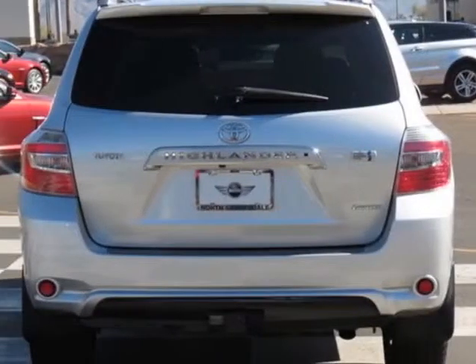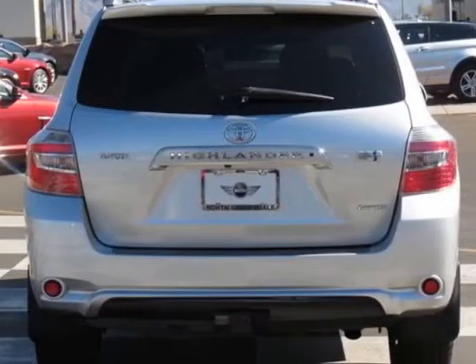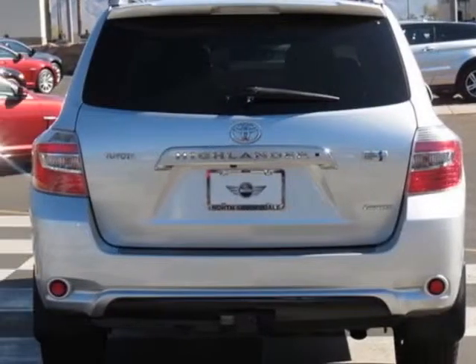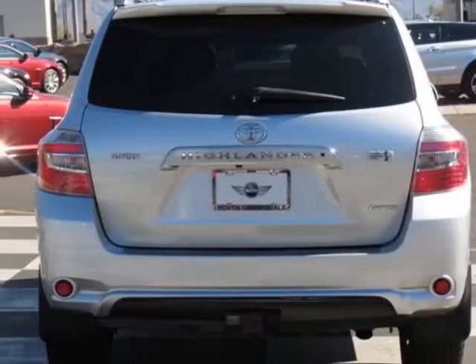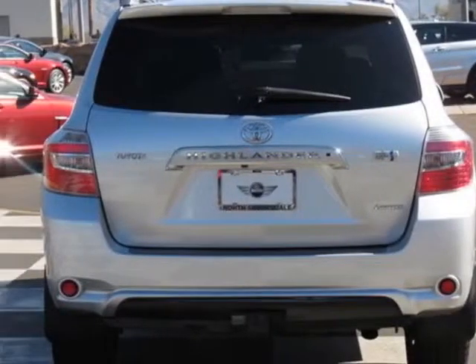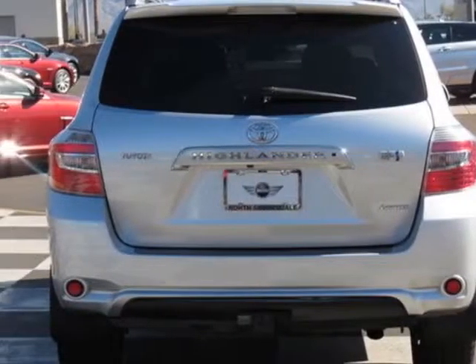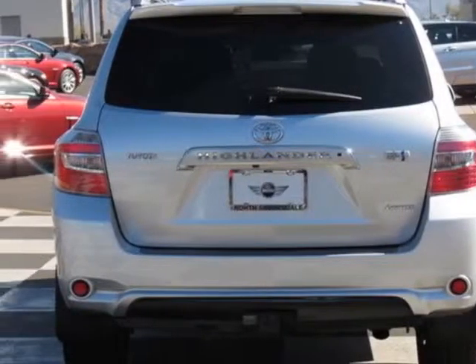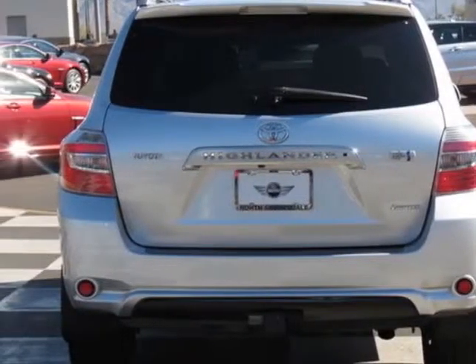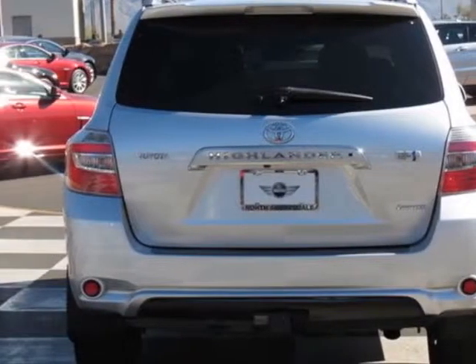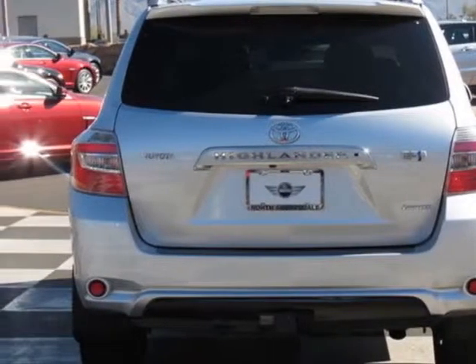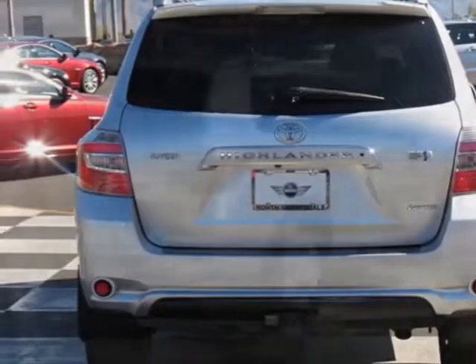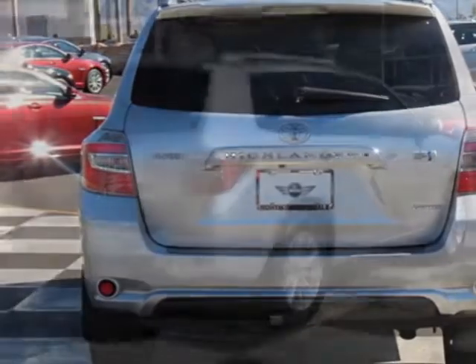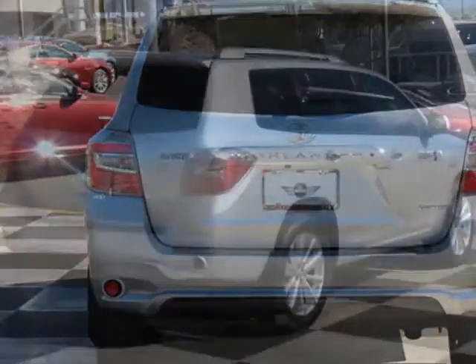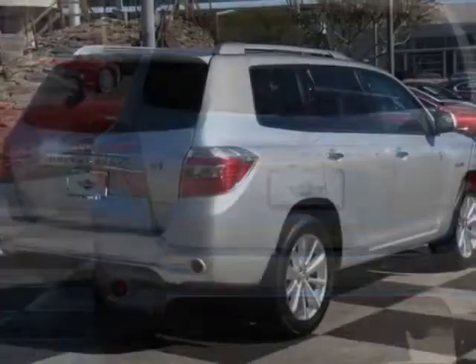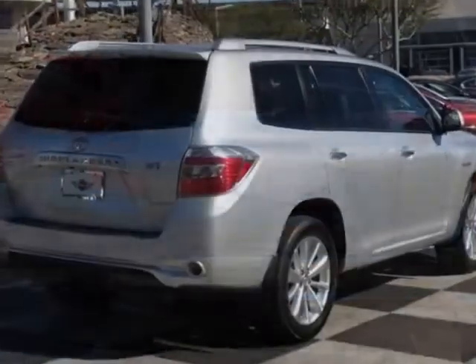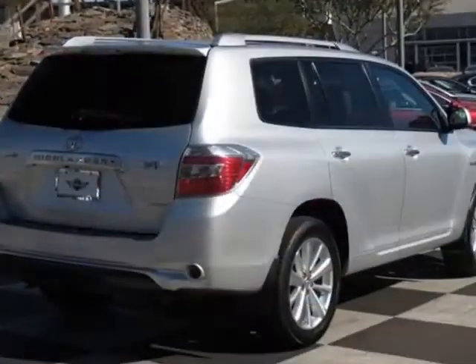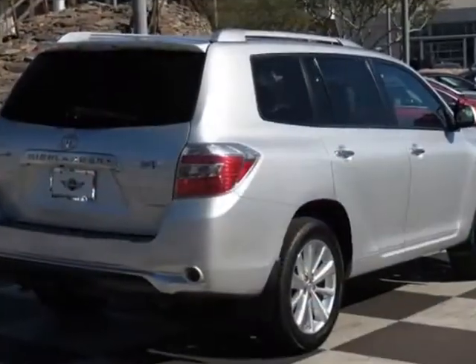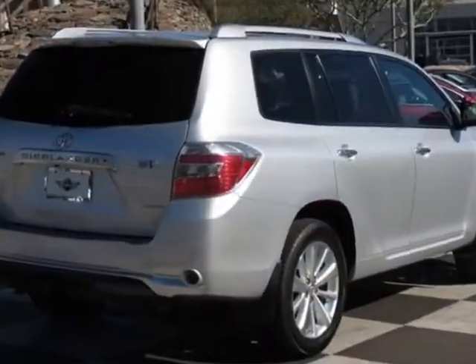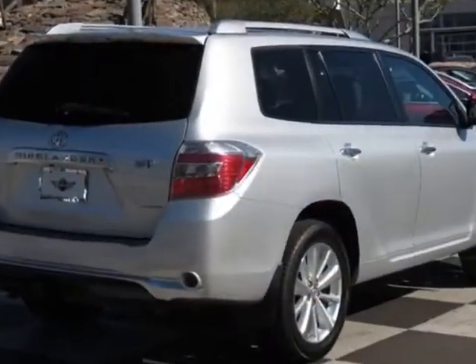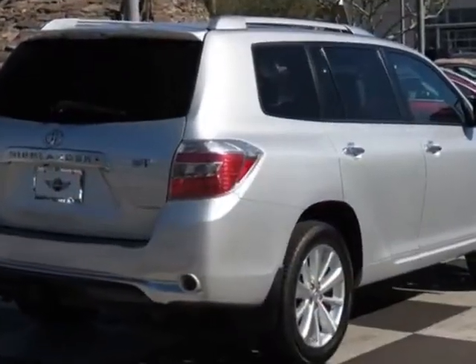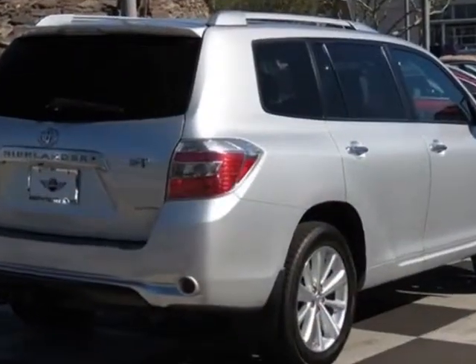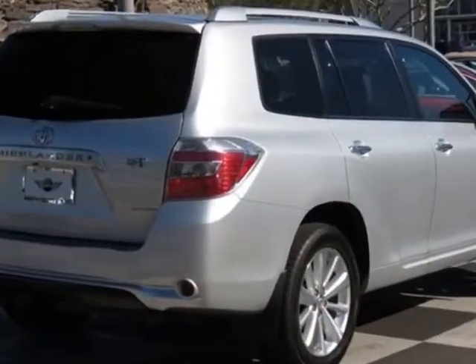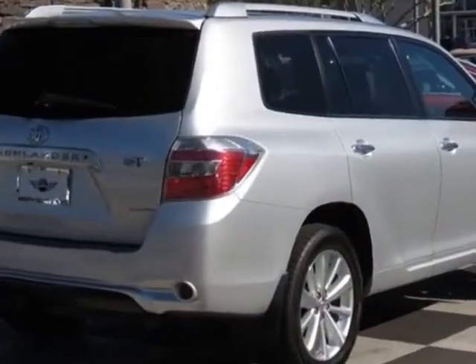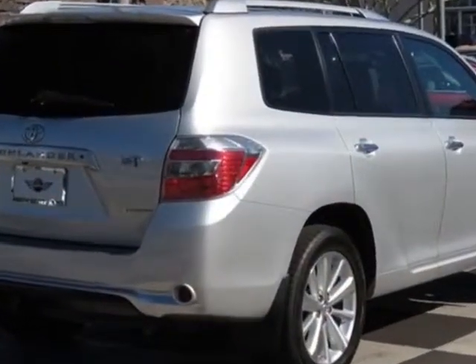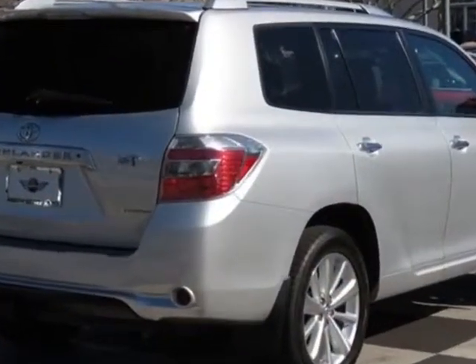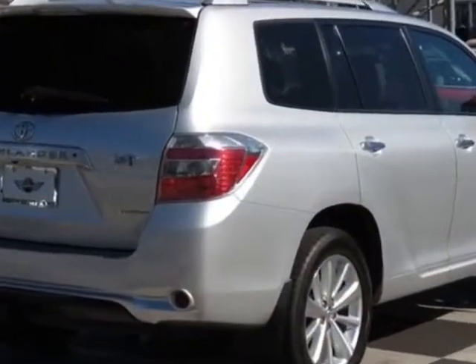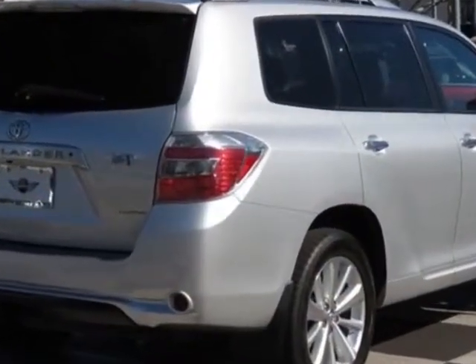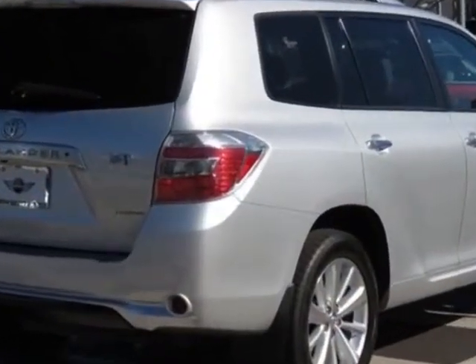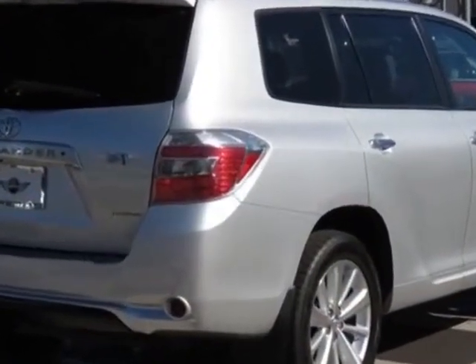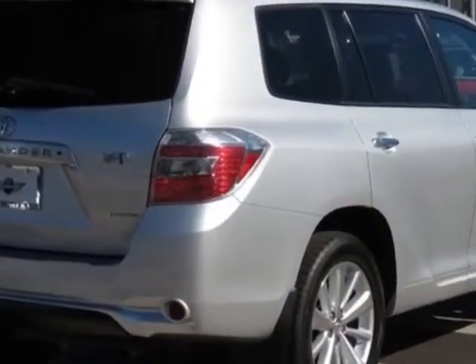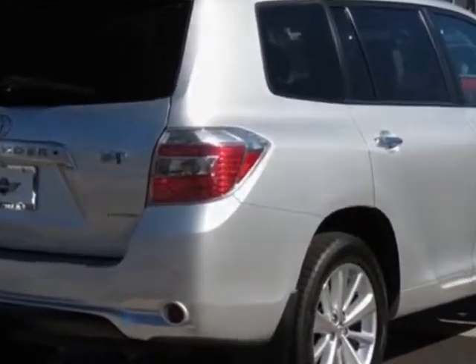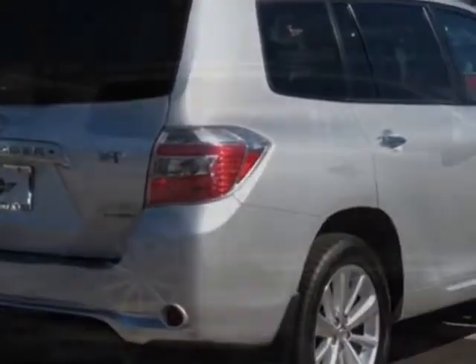This Highlander Hybrid boasts a 3.3 liter engine and has a CVT transmission.